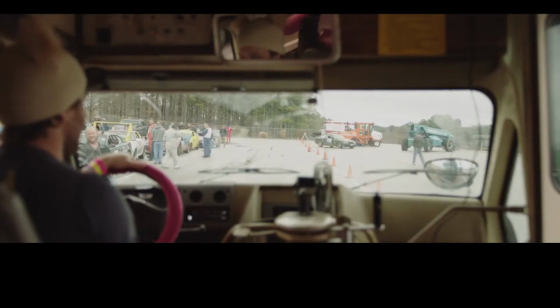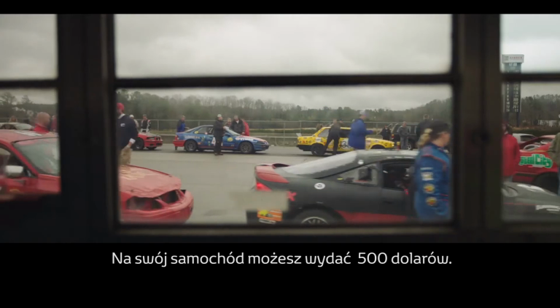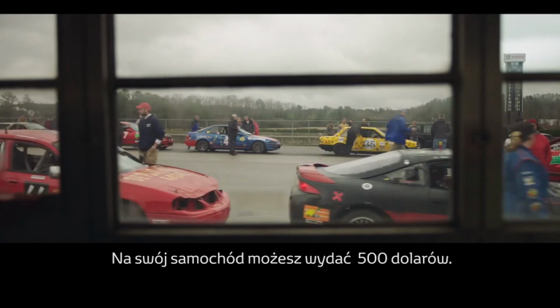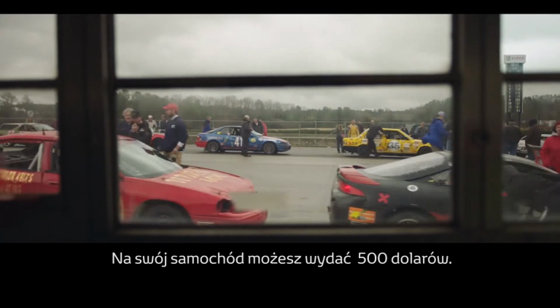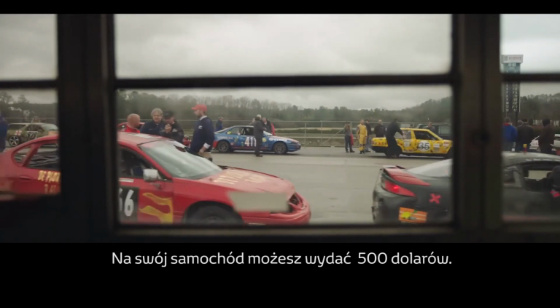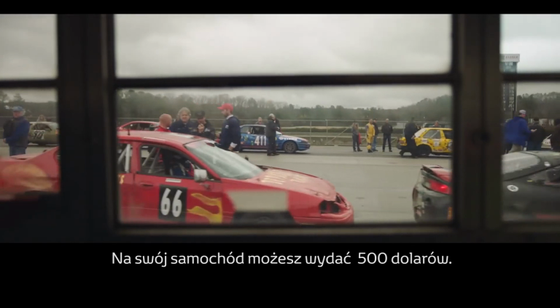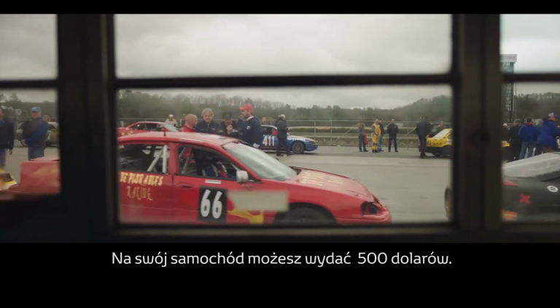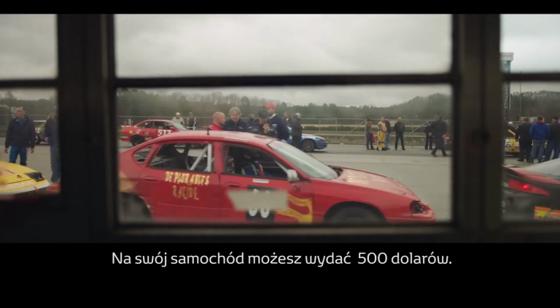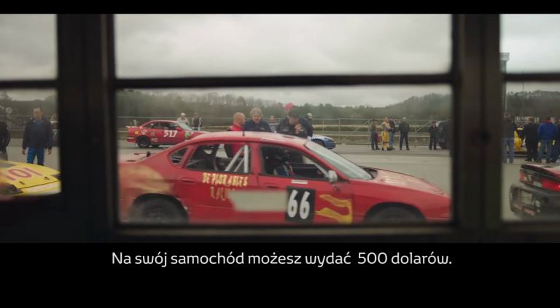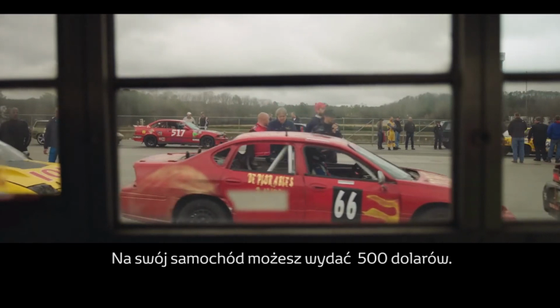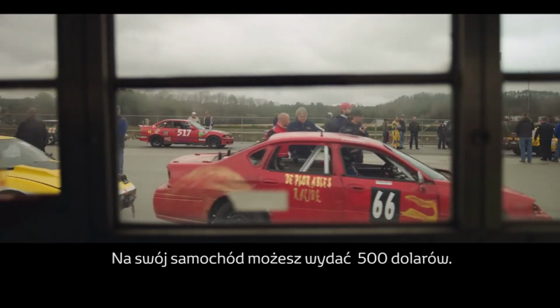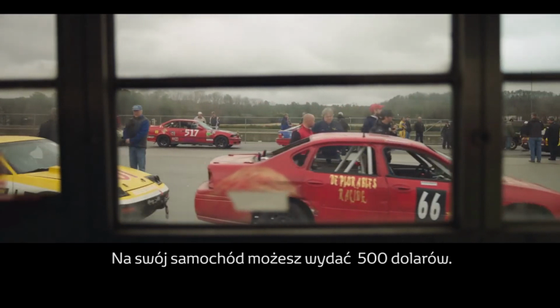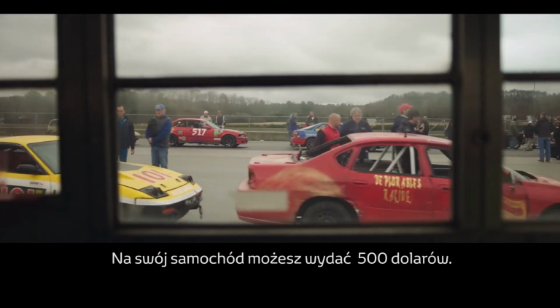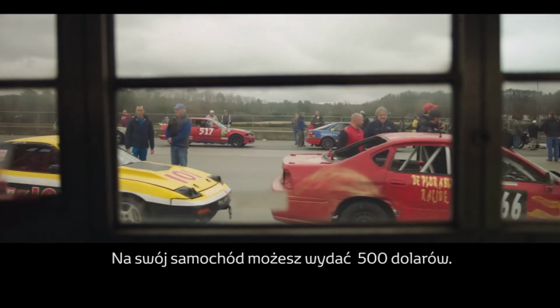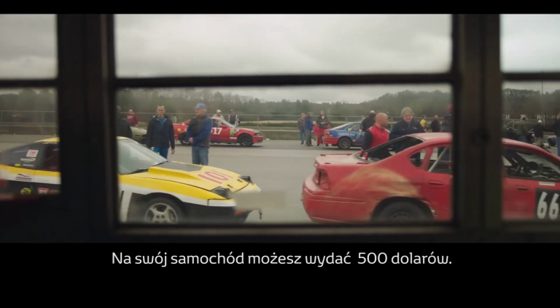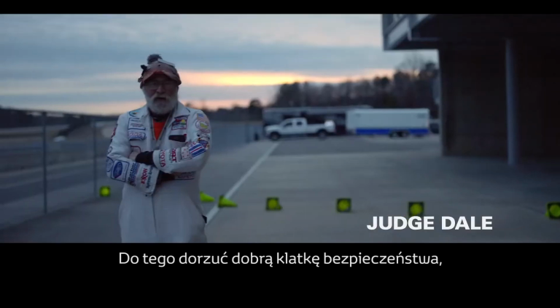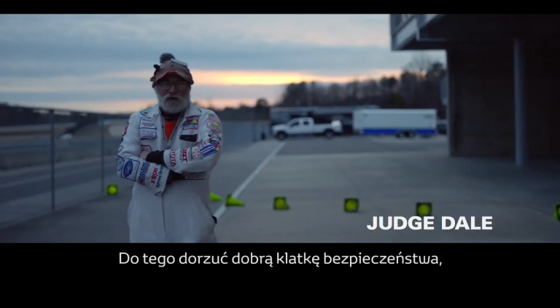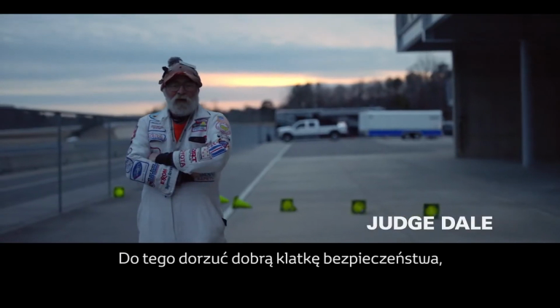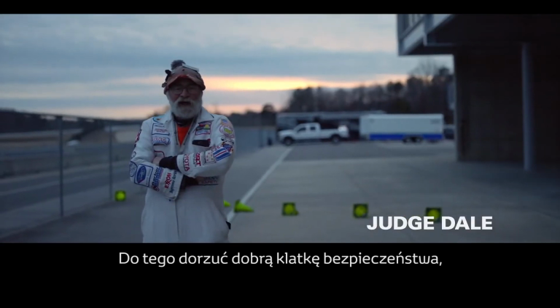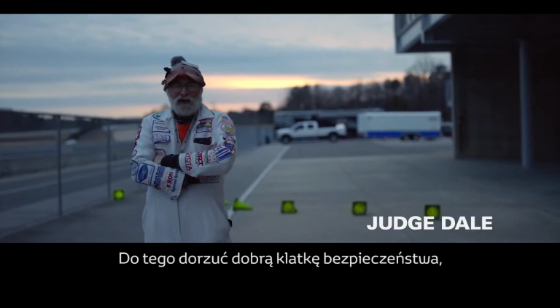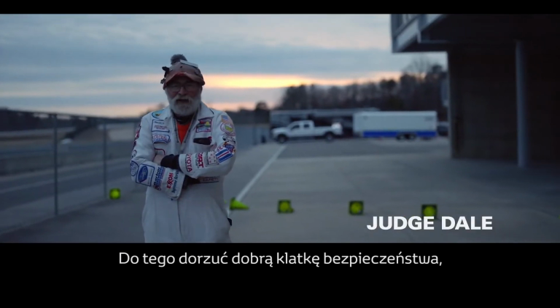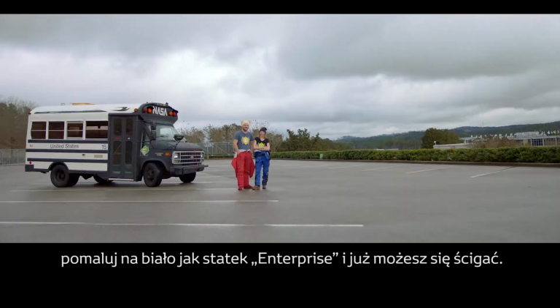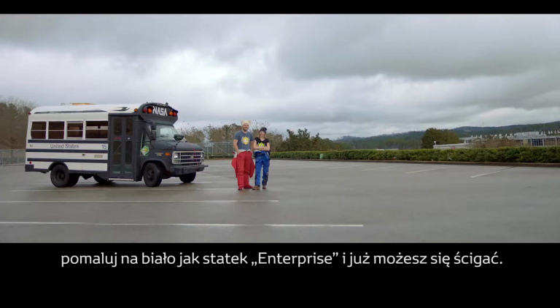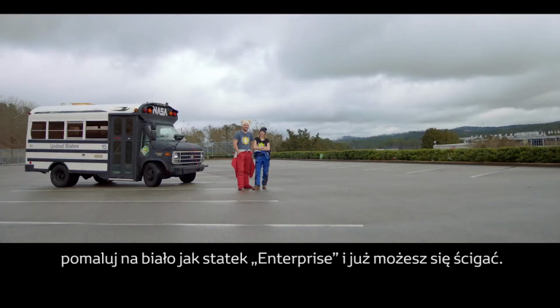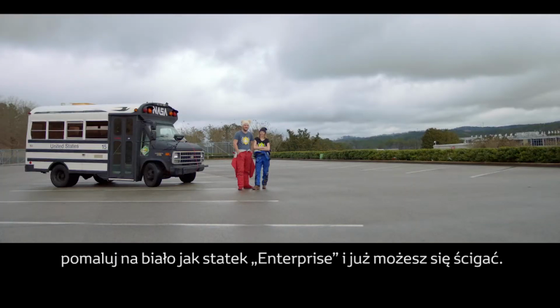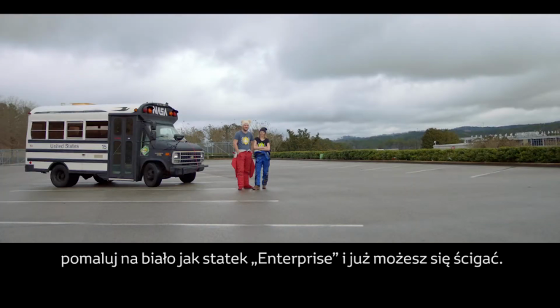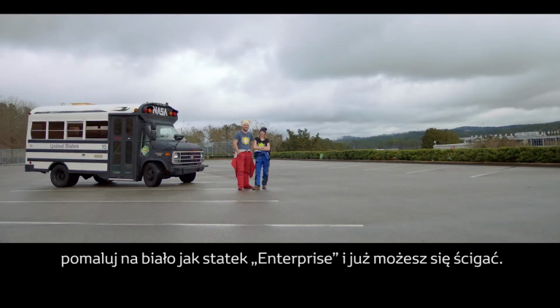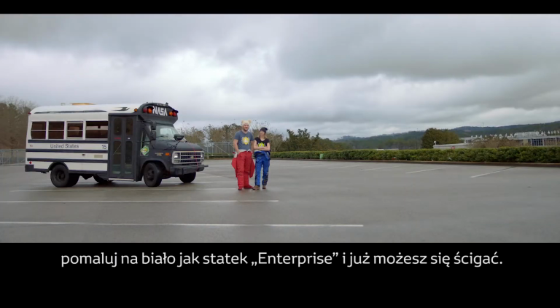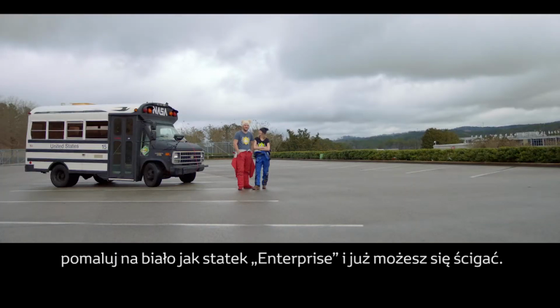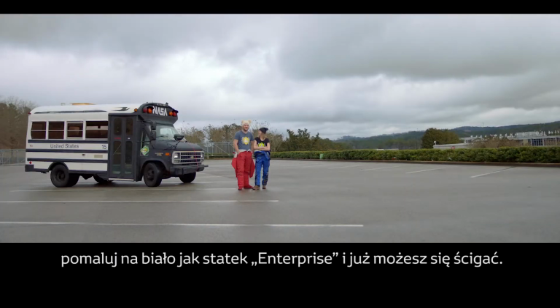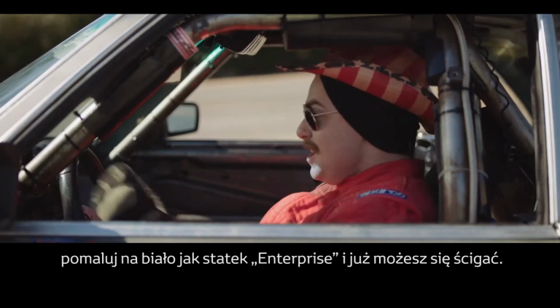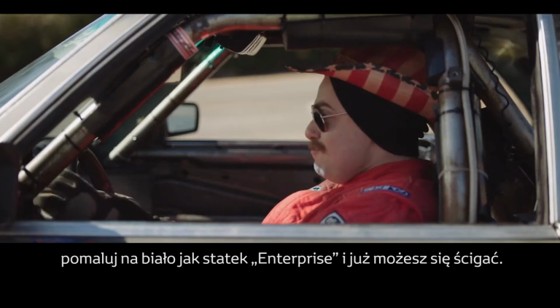$500 is what you're supposed to spend on the car. Throw a good roll cage in it, paint it like the Enterprise, and go race it.